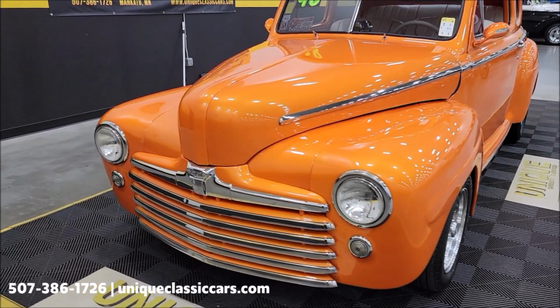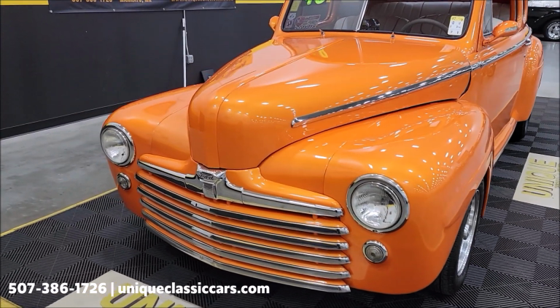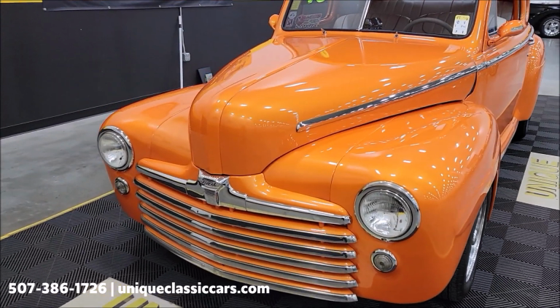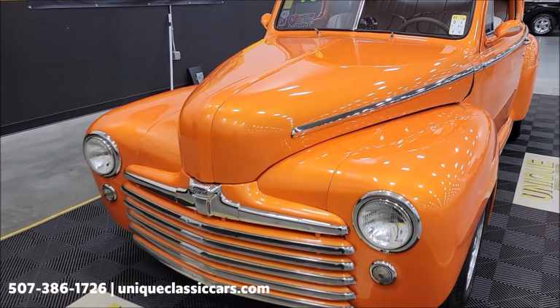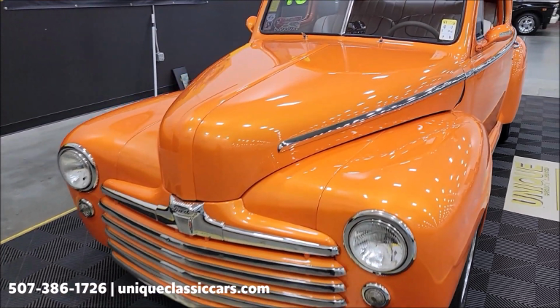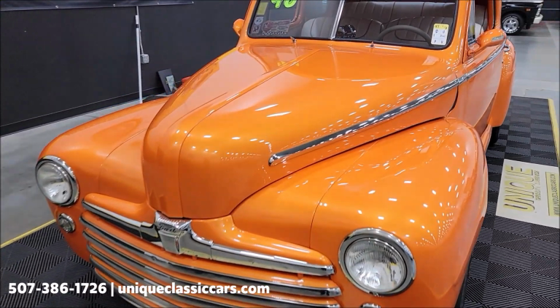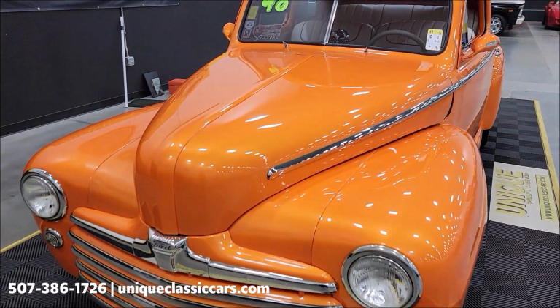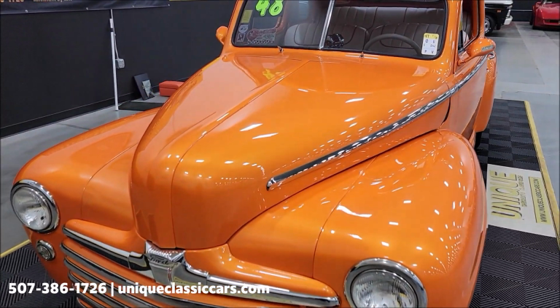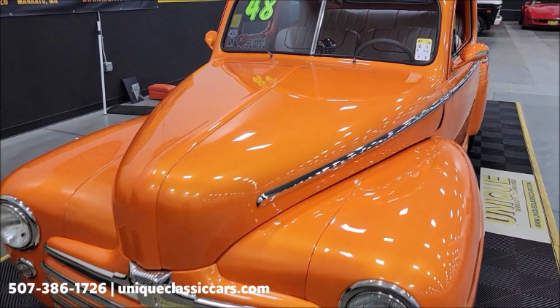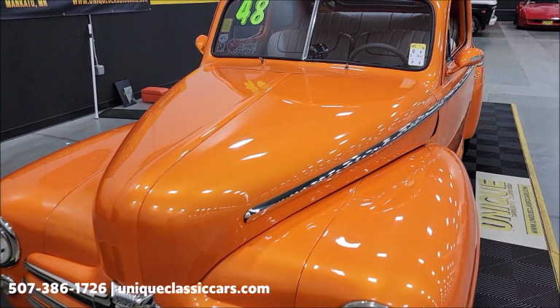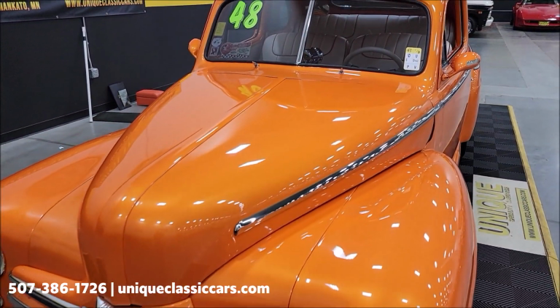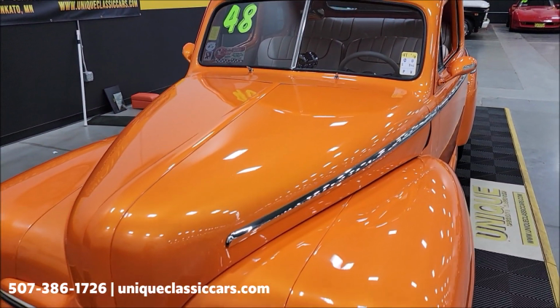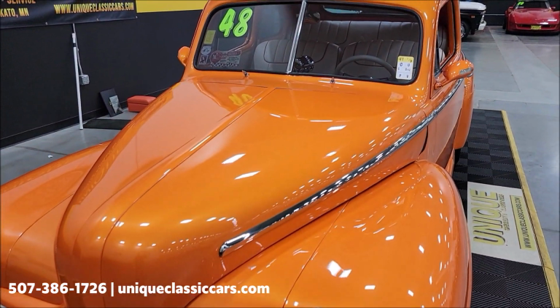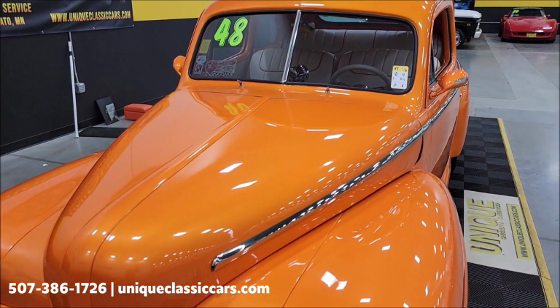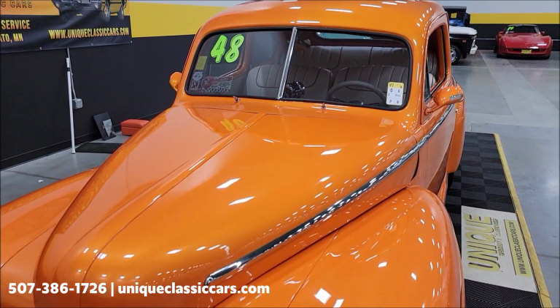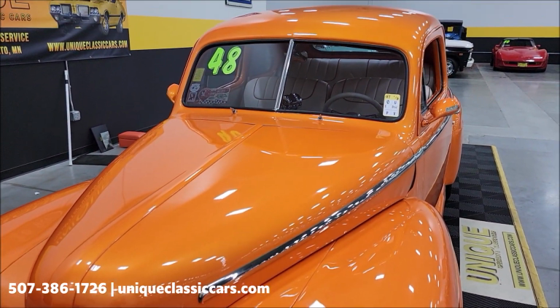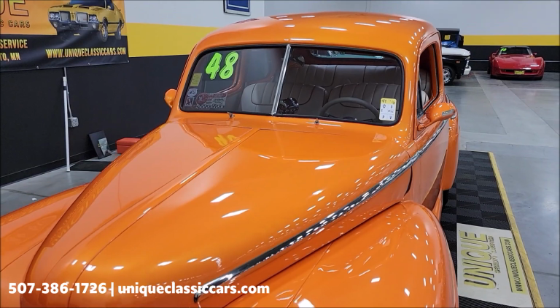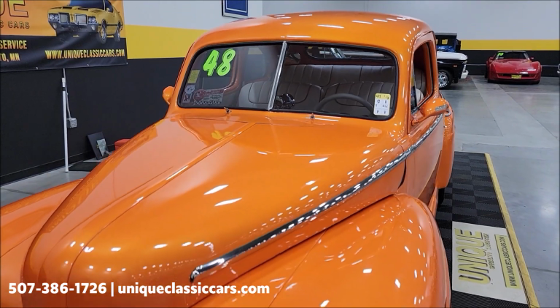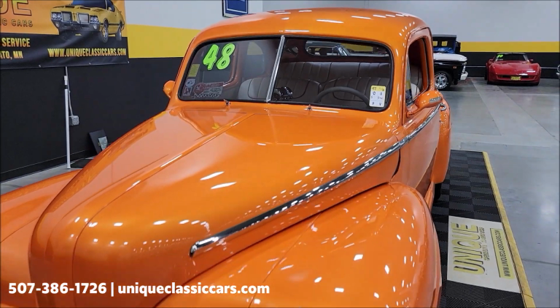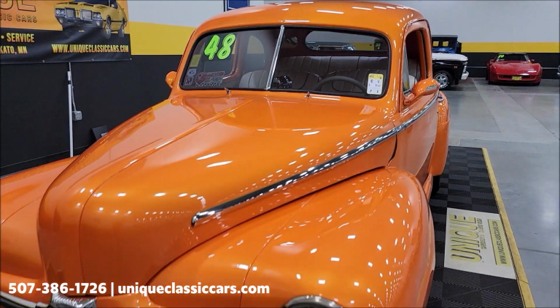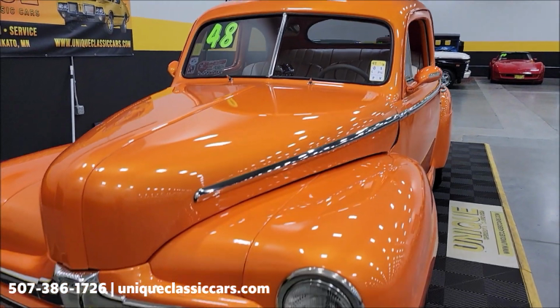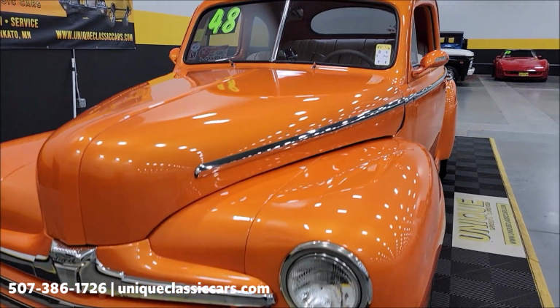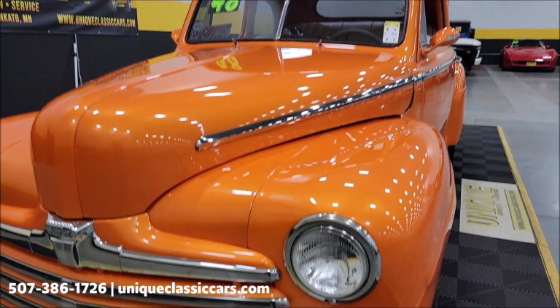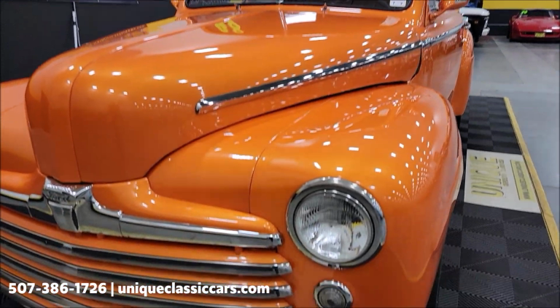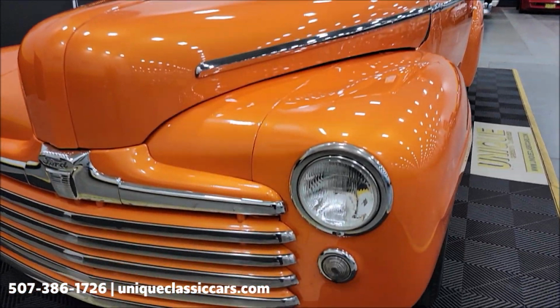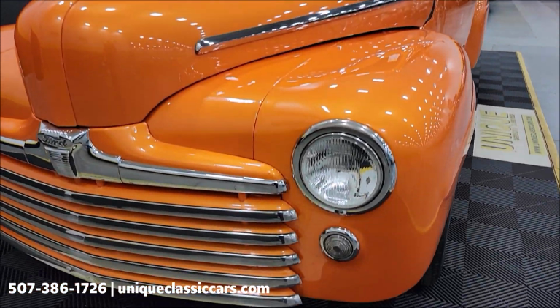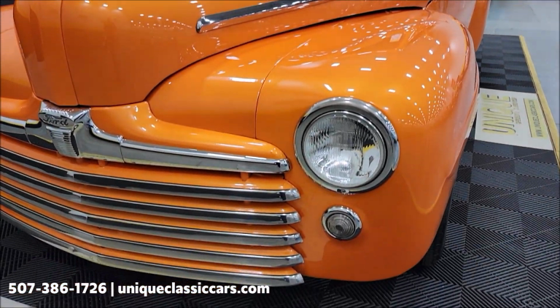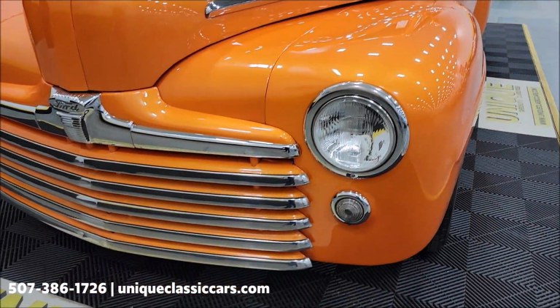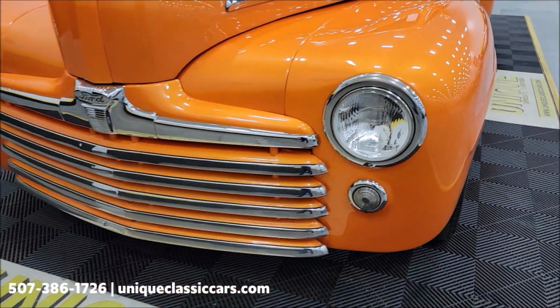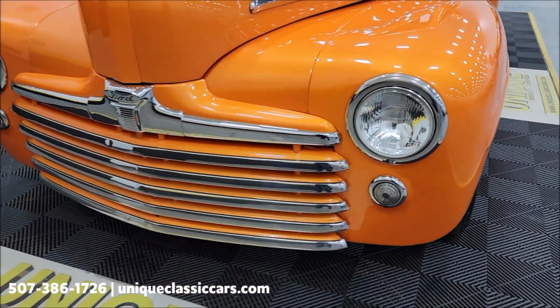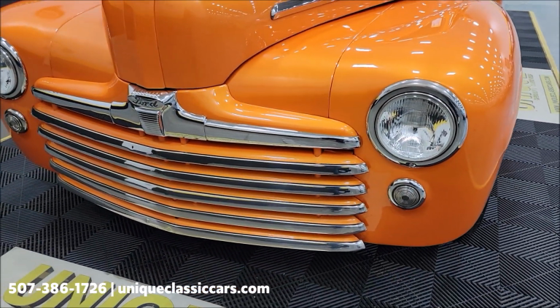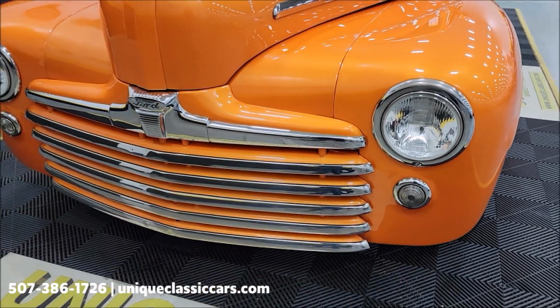As you can see, orange metallic with a white and orange vinyl interior. Let's go ahead and take a look at this chrome grille and headlight surrounds.